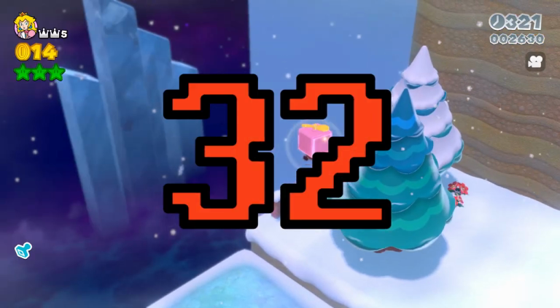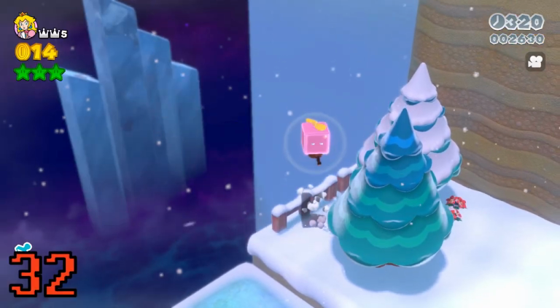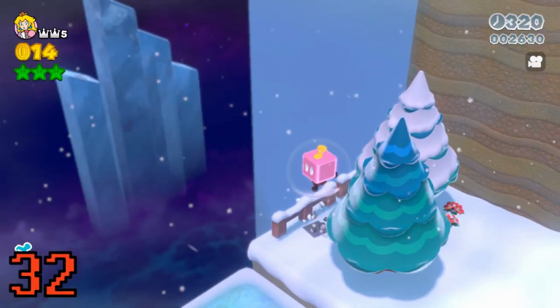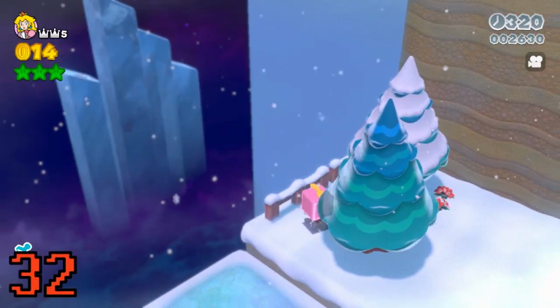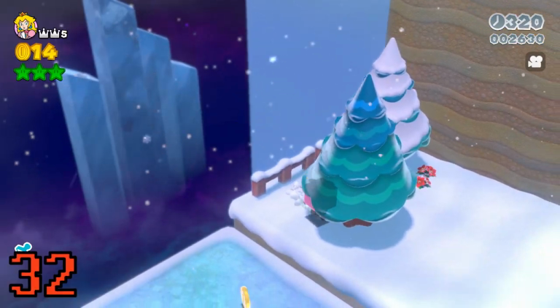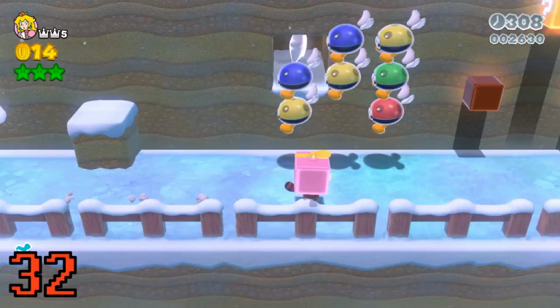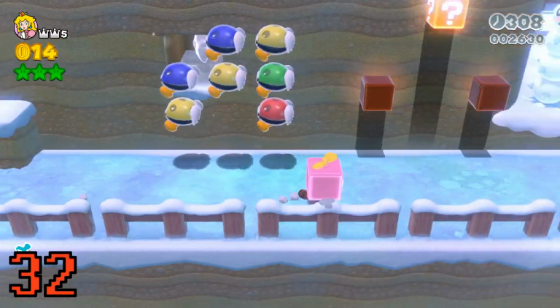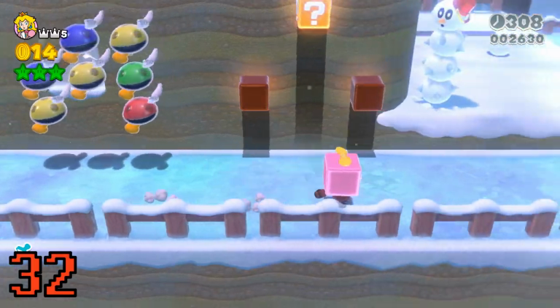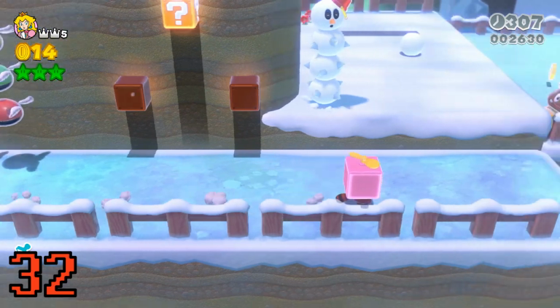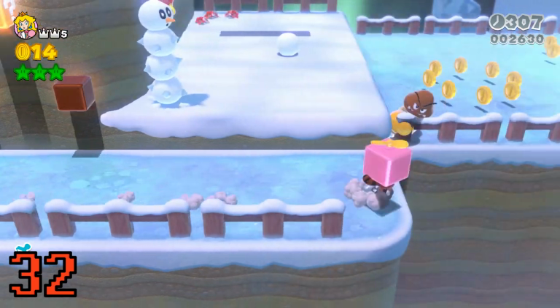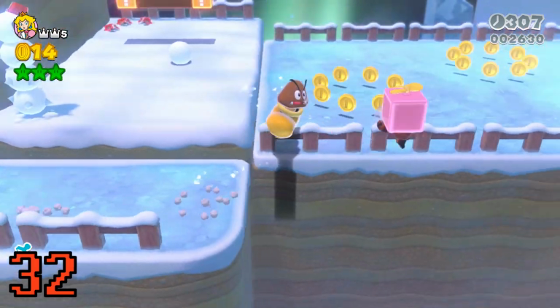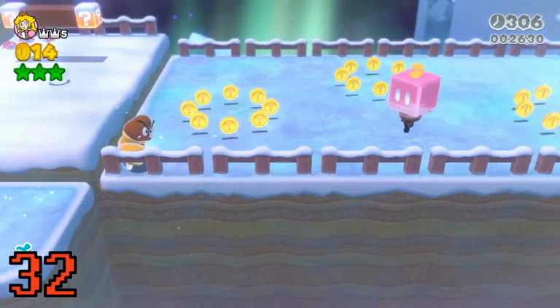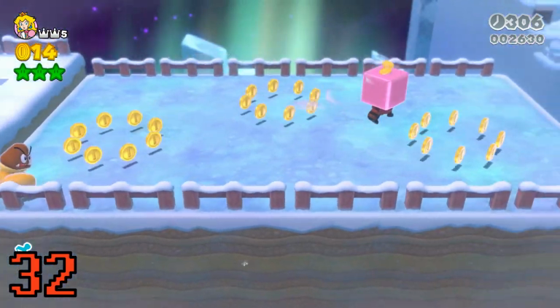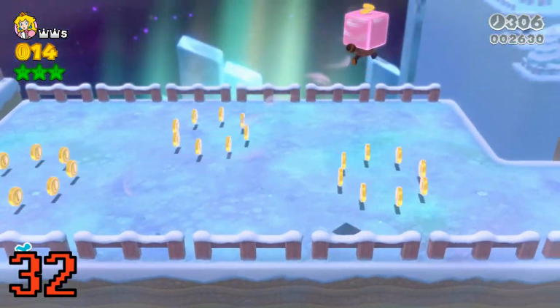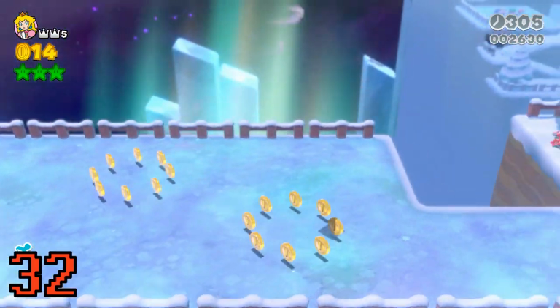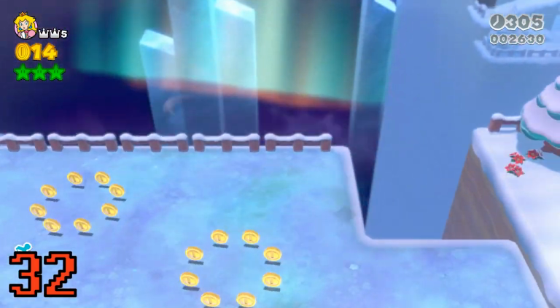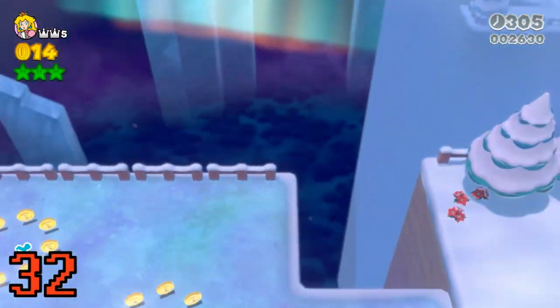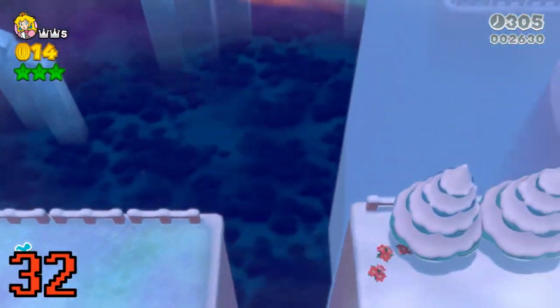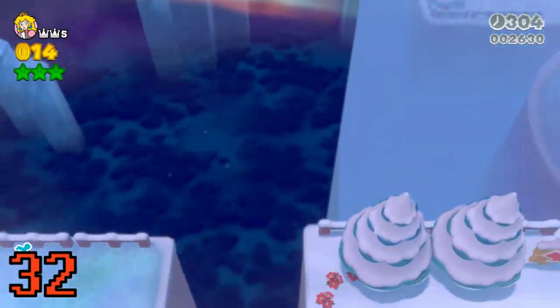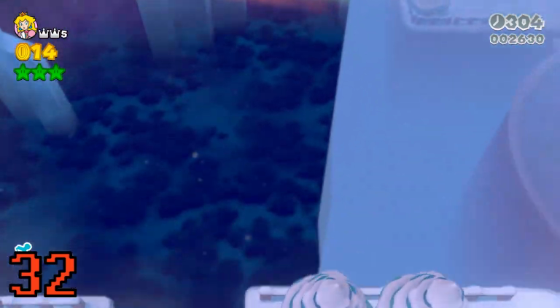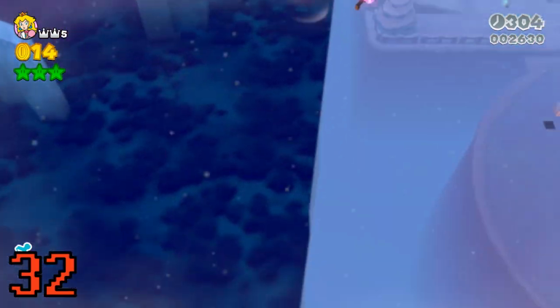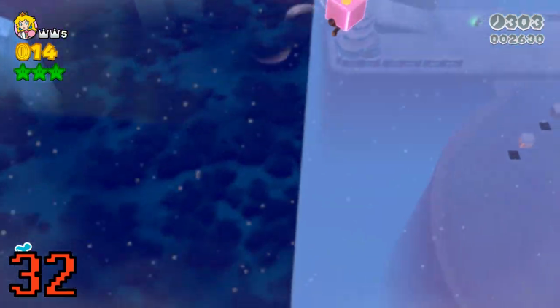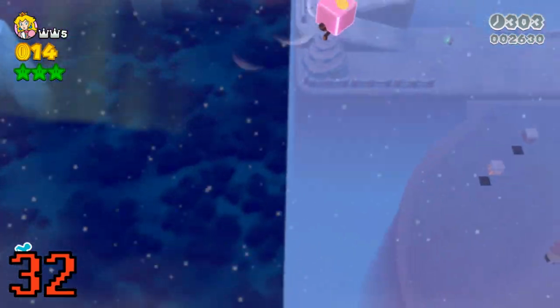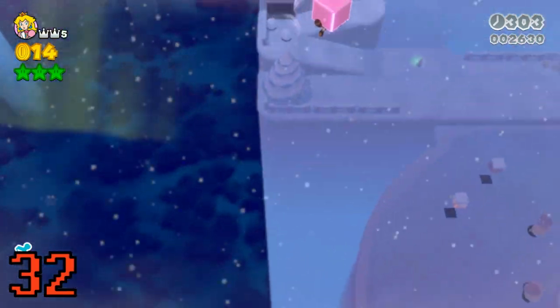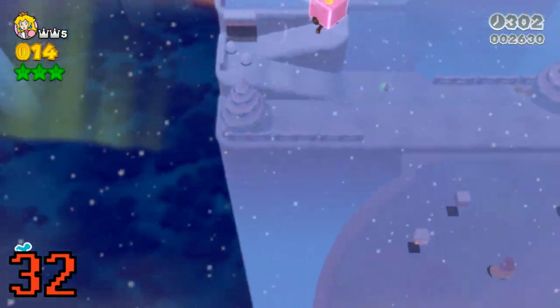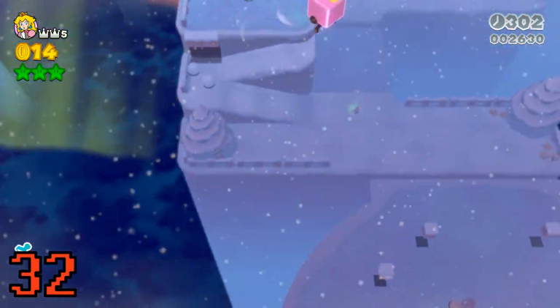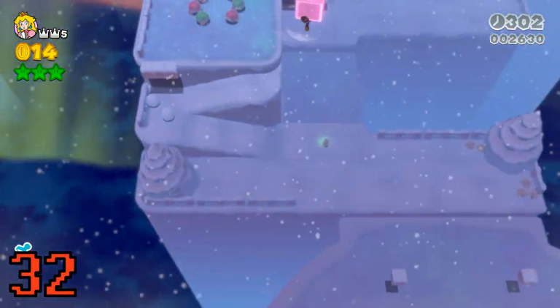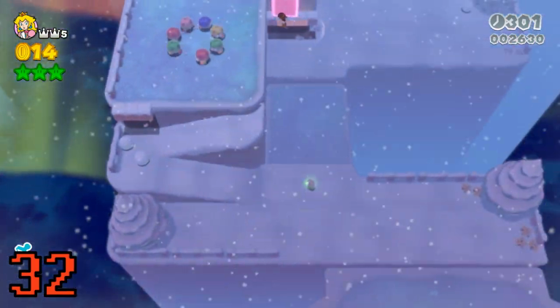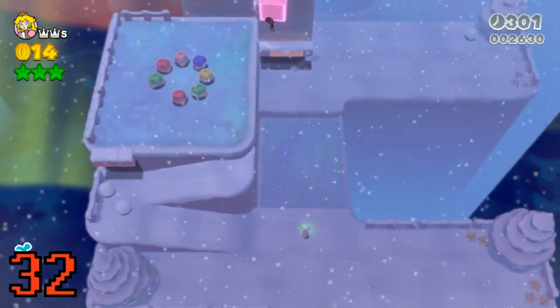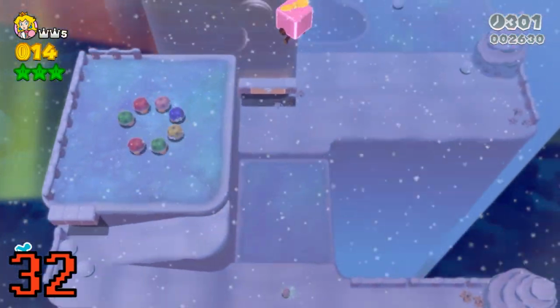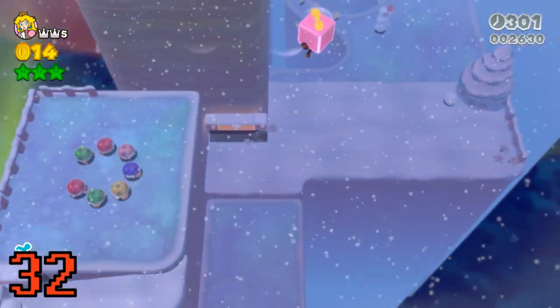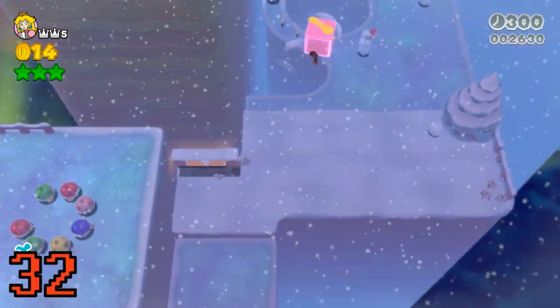On that same level, get the secret Propeller Hut to use the speed glitch and launch yourself across the entire level.